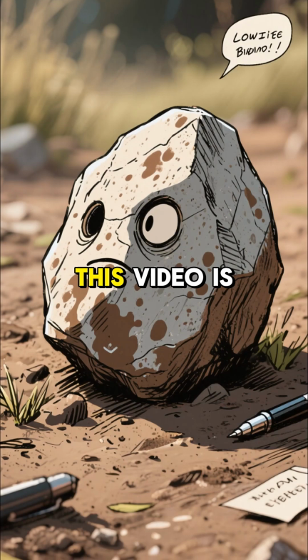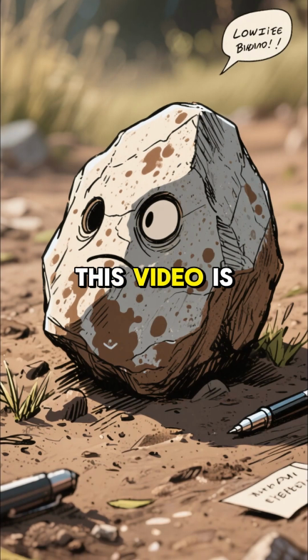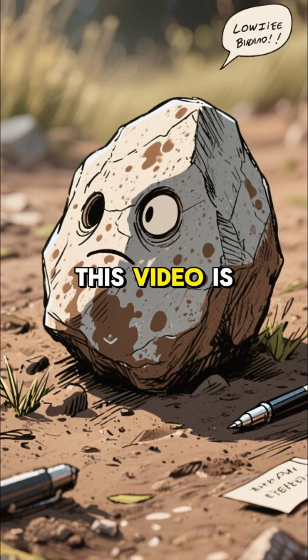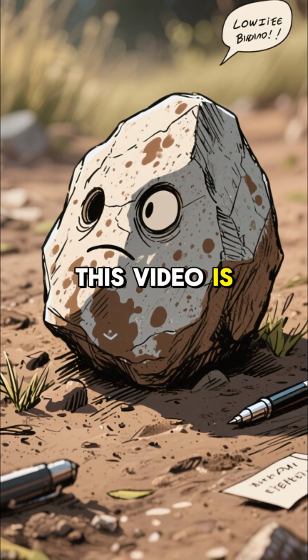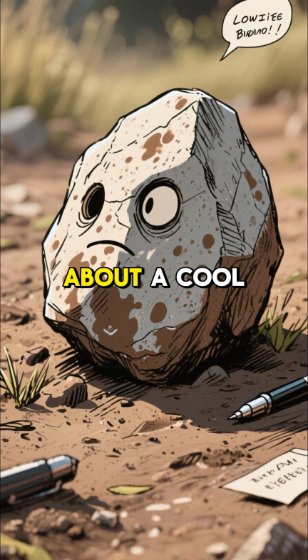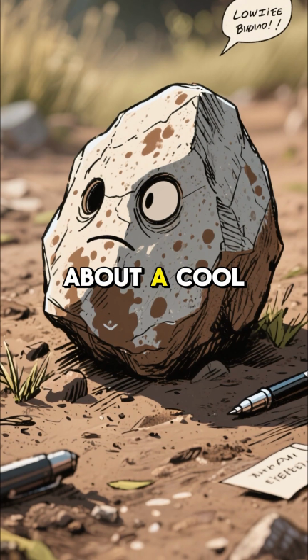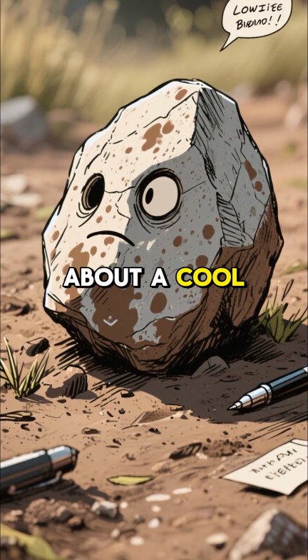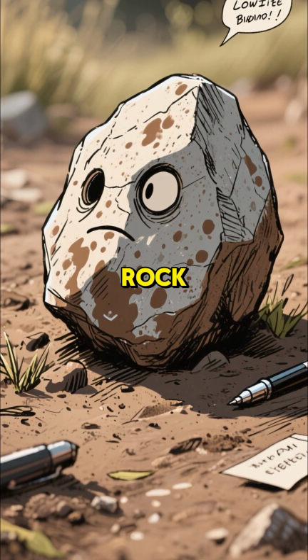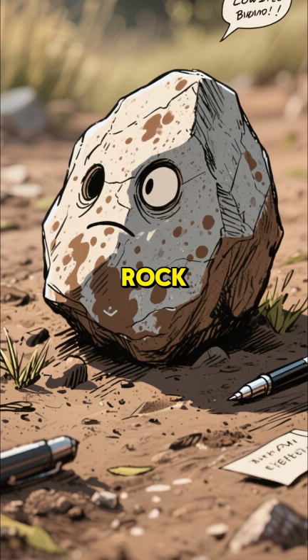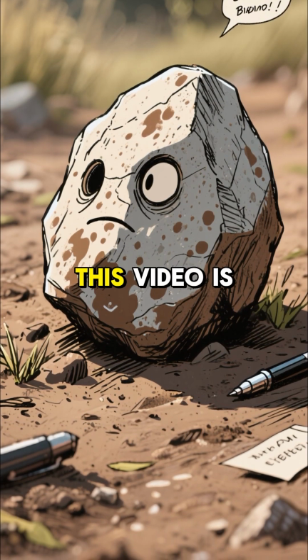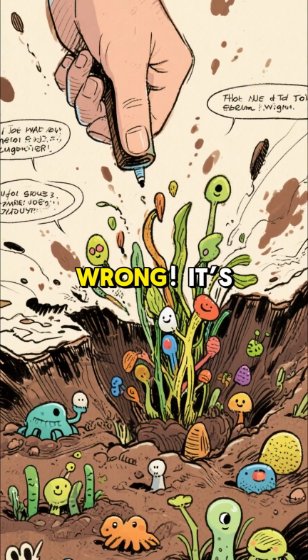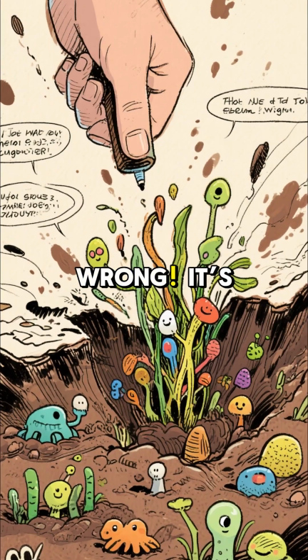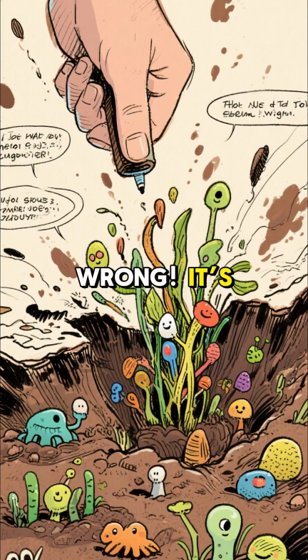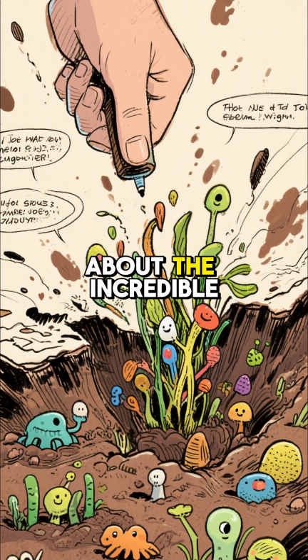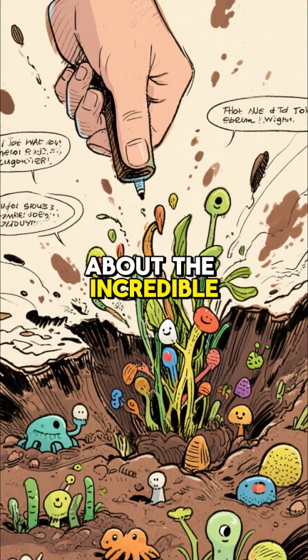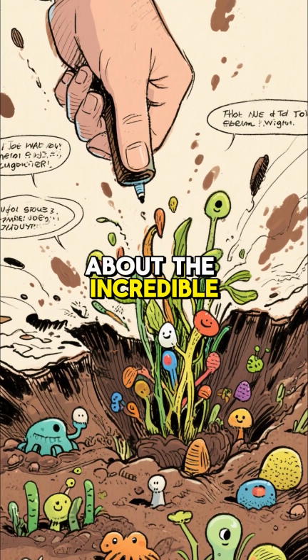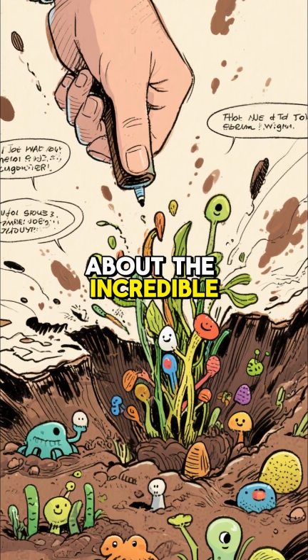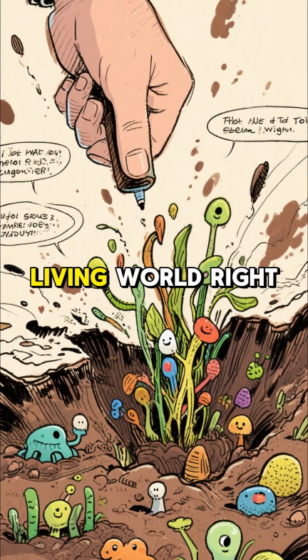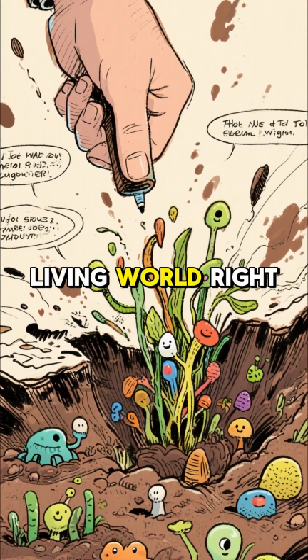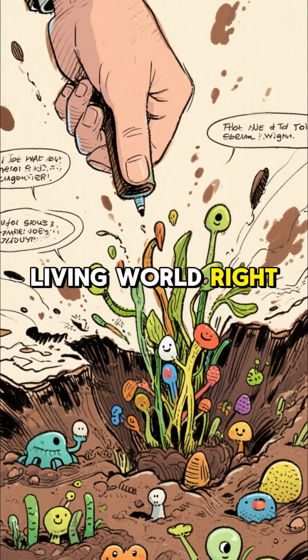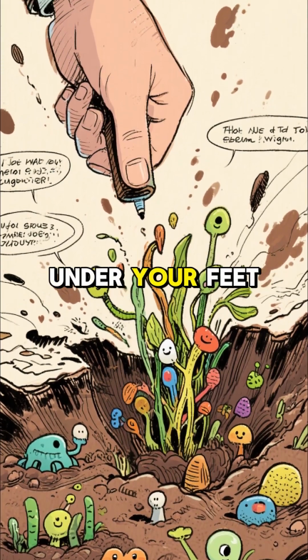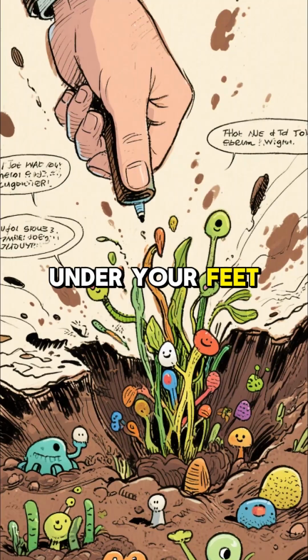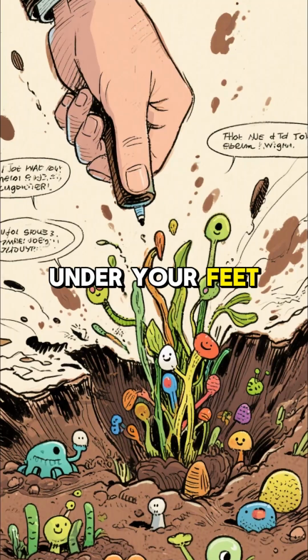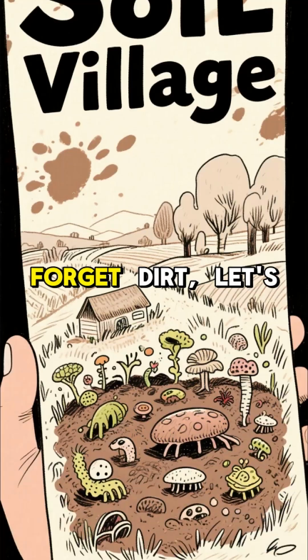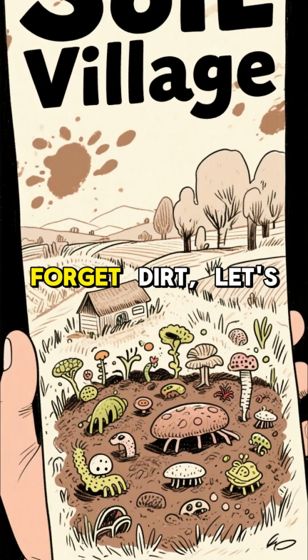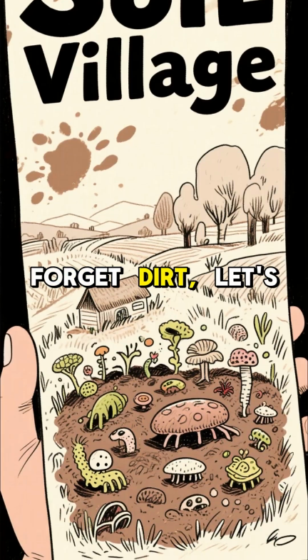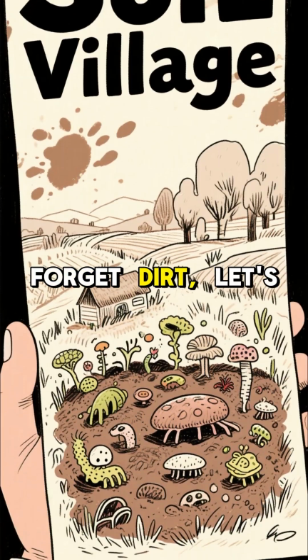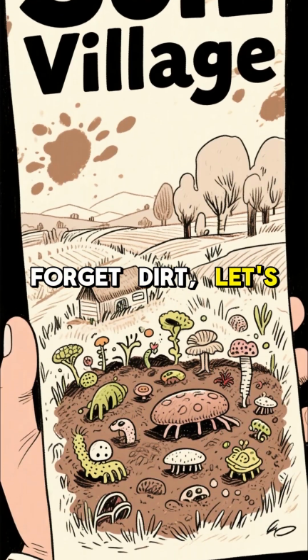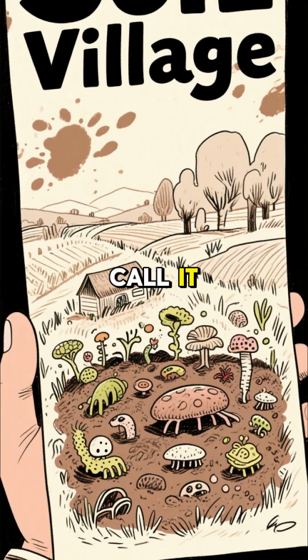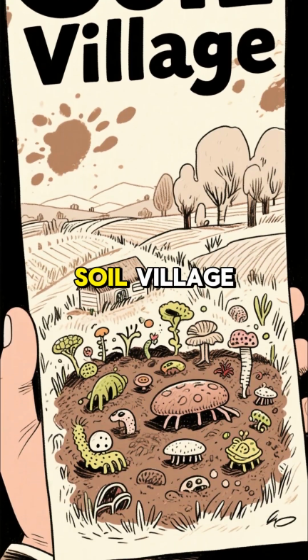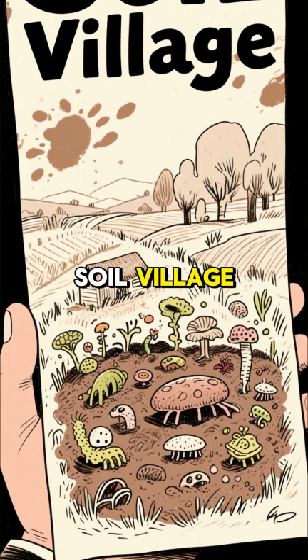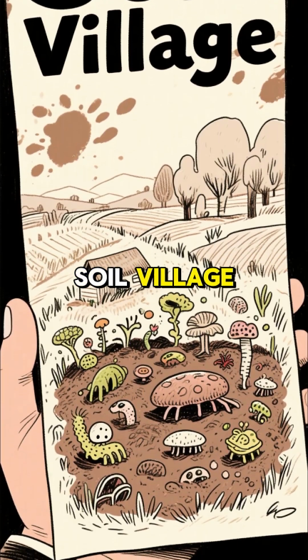This video is about a cool rock. Wrong. It's about the incredible living world right under your feet. Forget dirt — let's call it soil village.